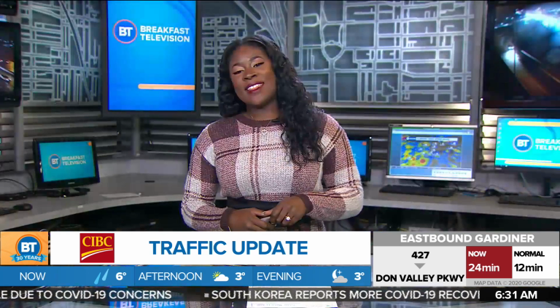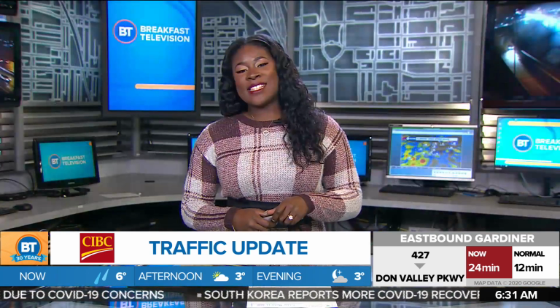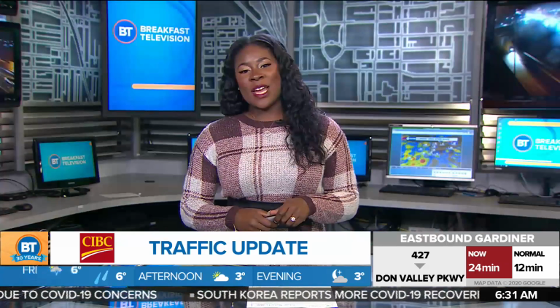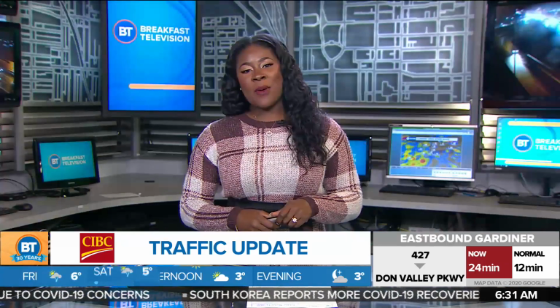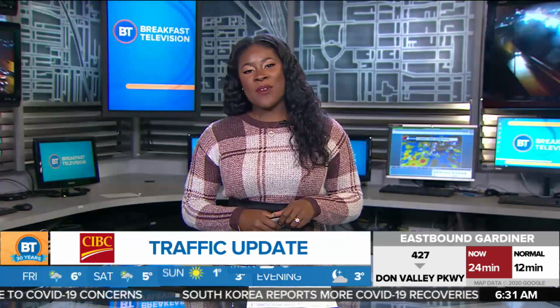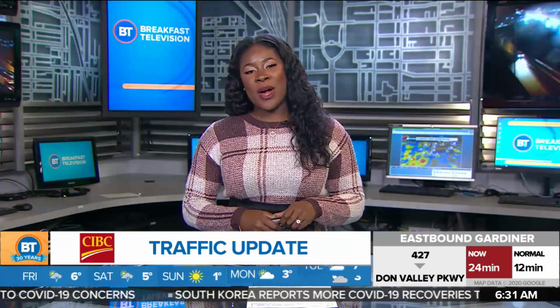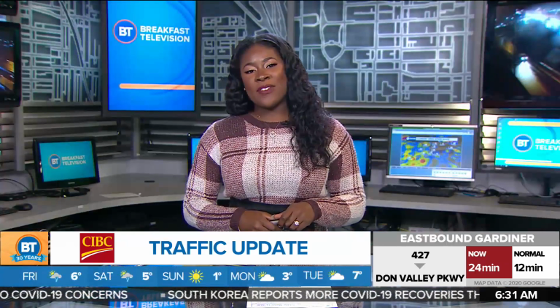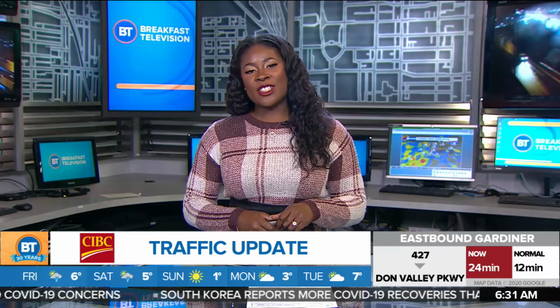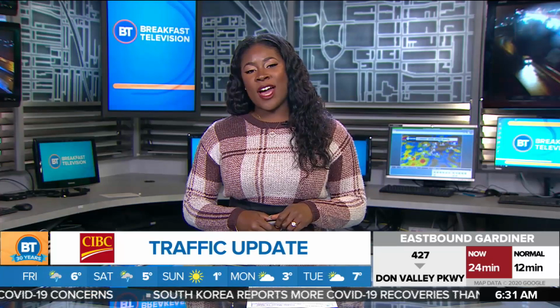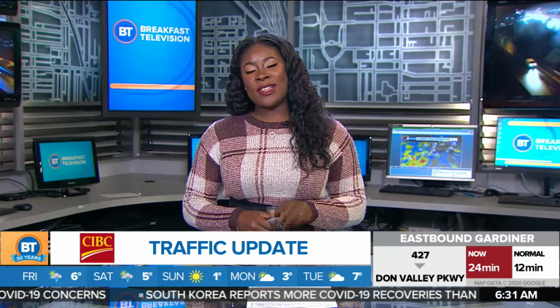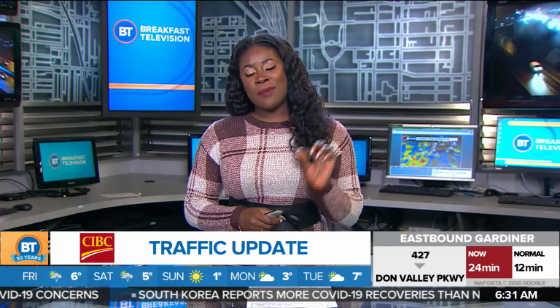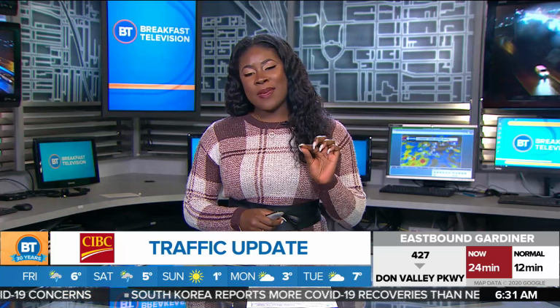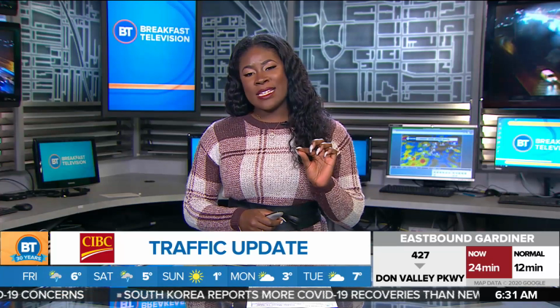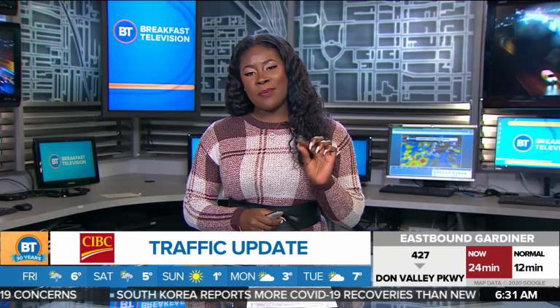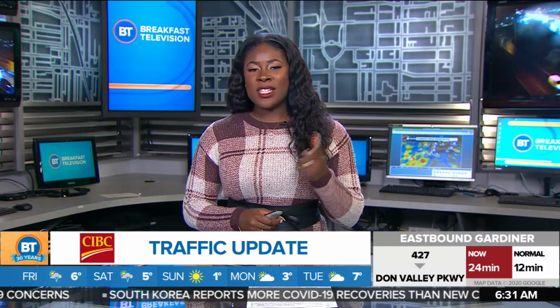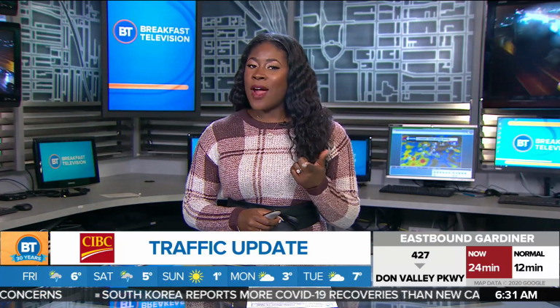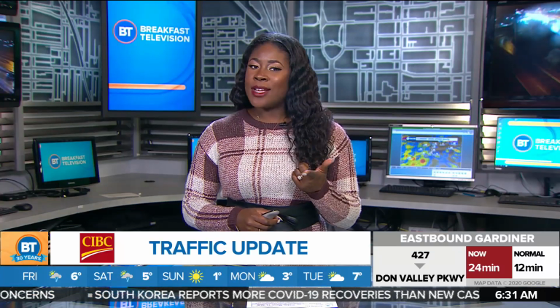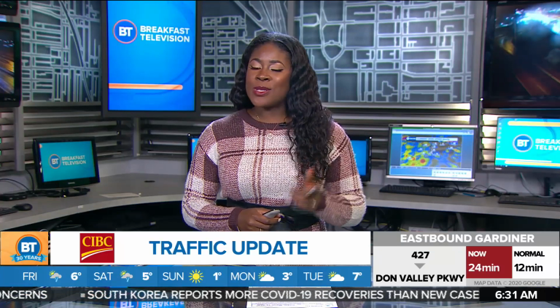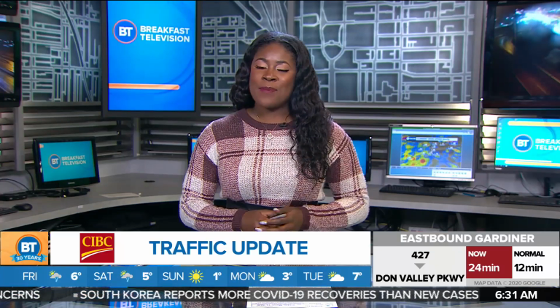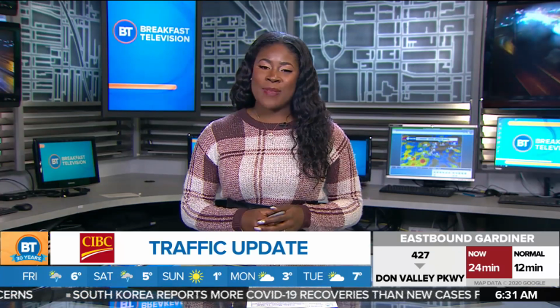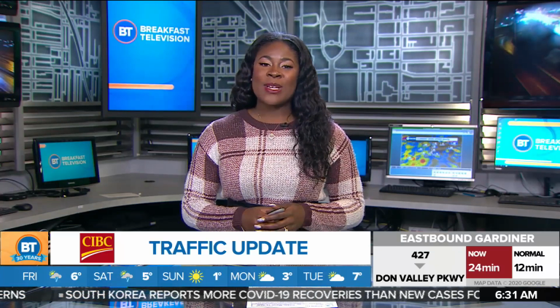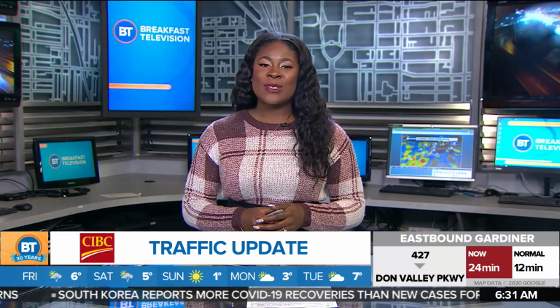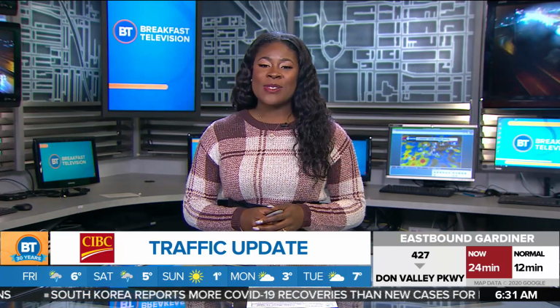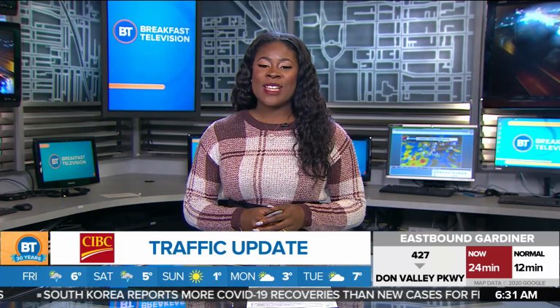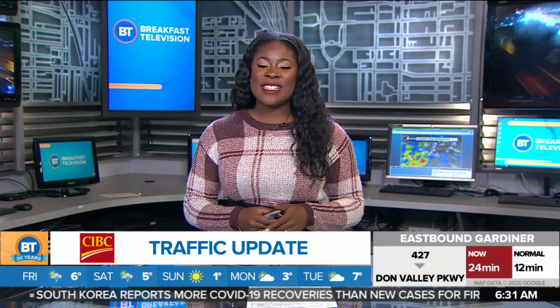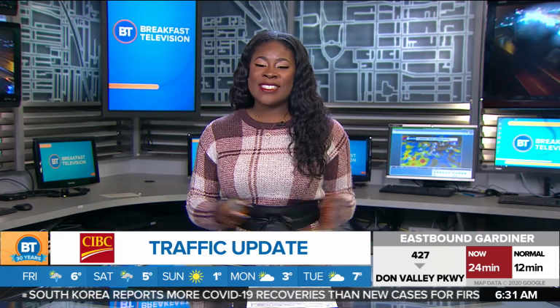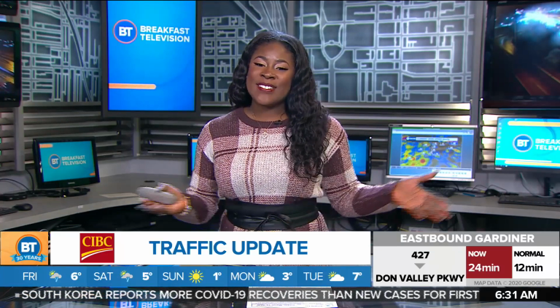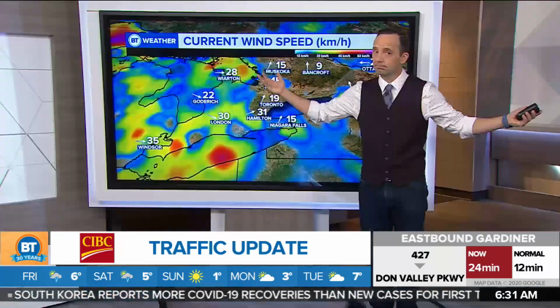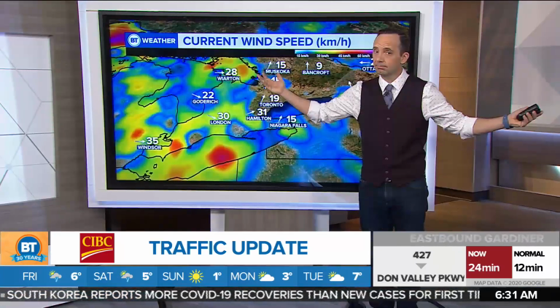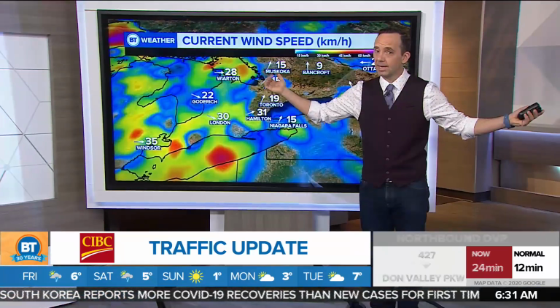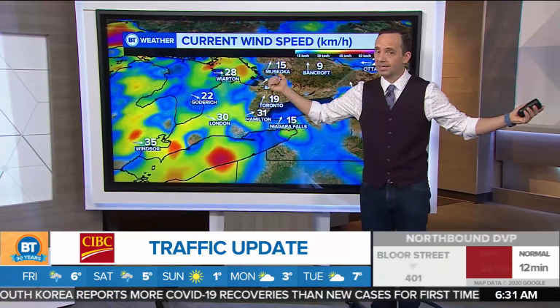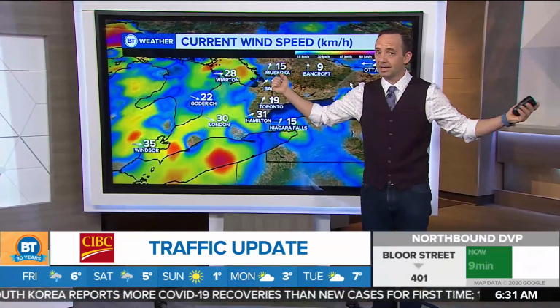That's a look at what we have going on for your drive — a little bit busy, but it's Friday, so not too bad. That's your roads, I'll send things downstairs to Frankie.